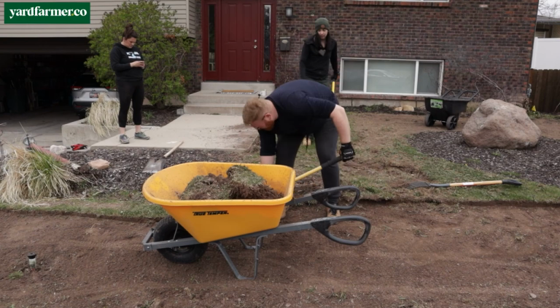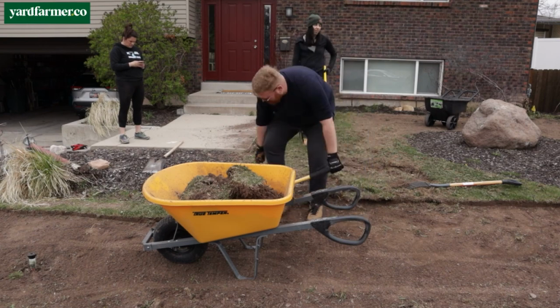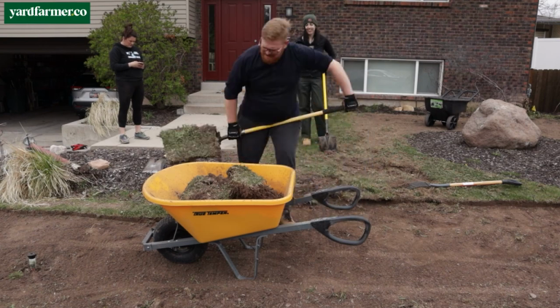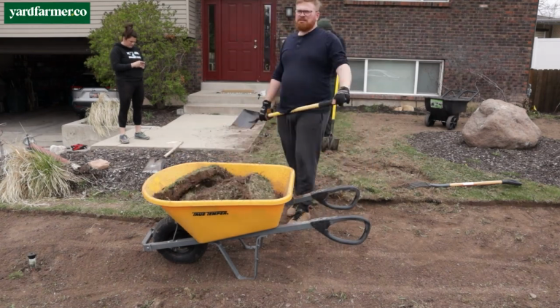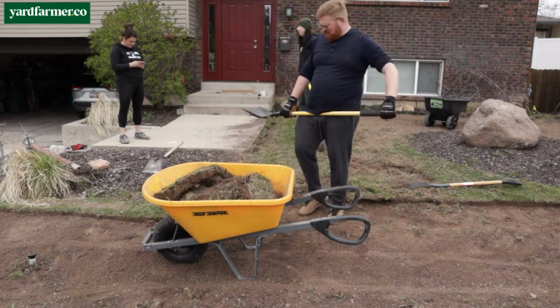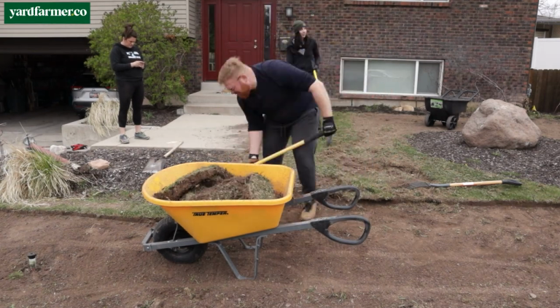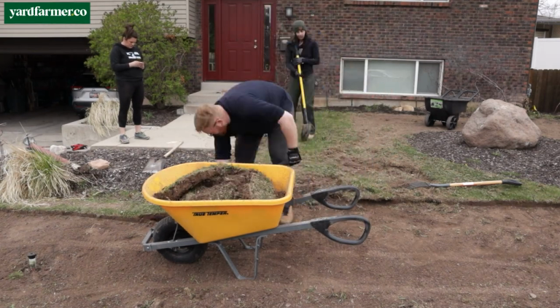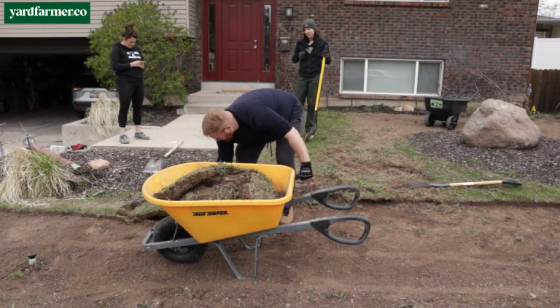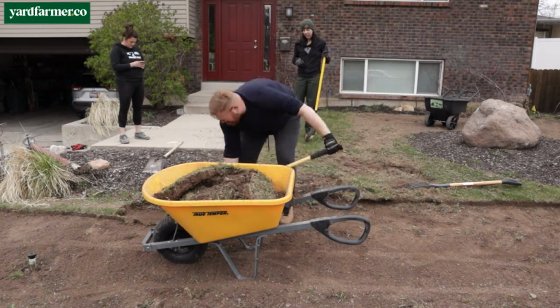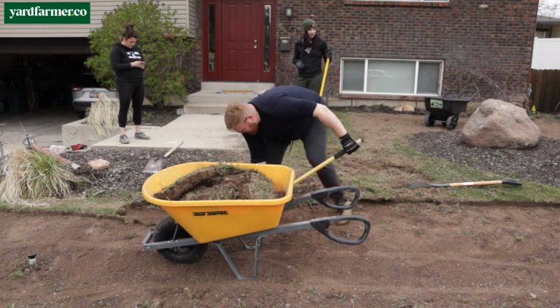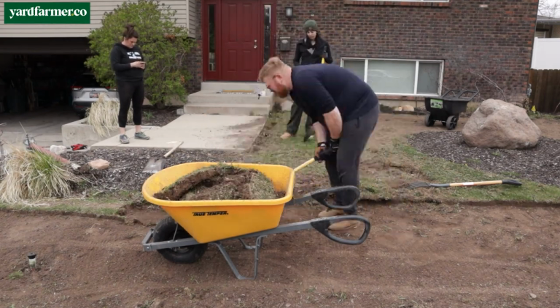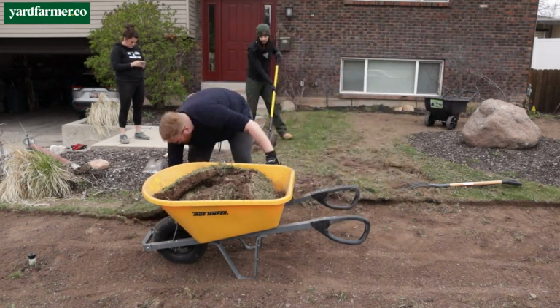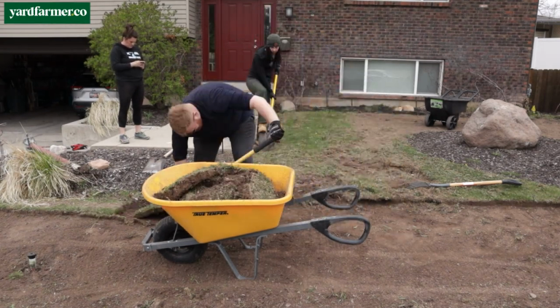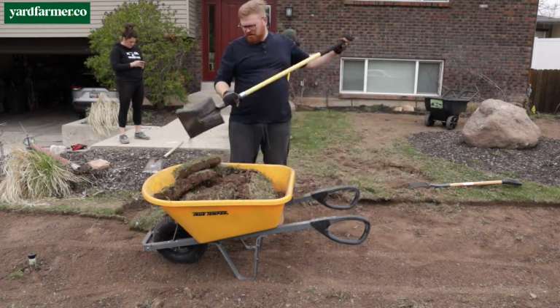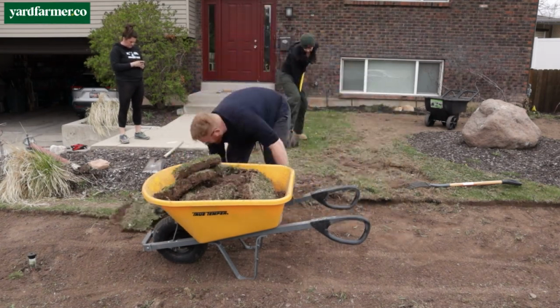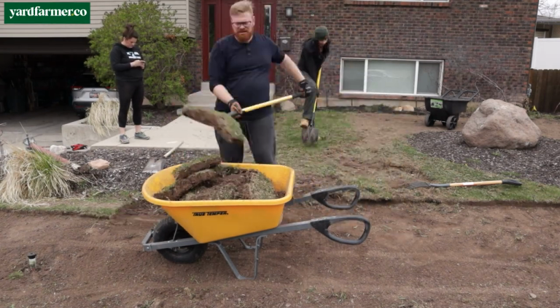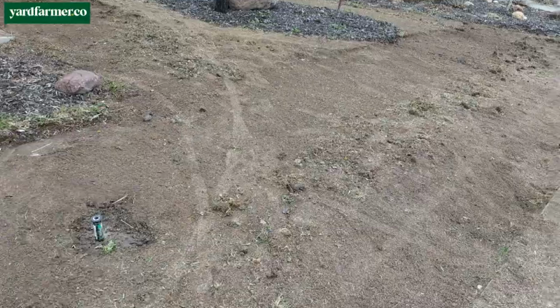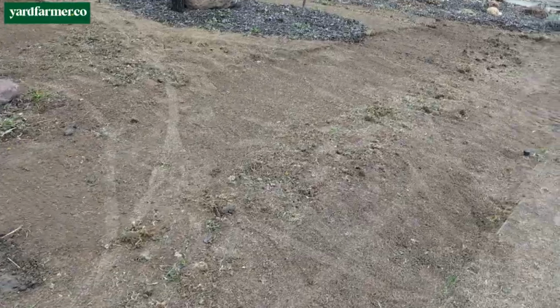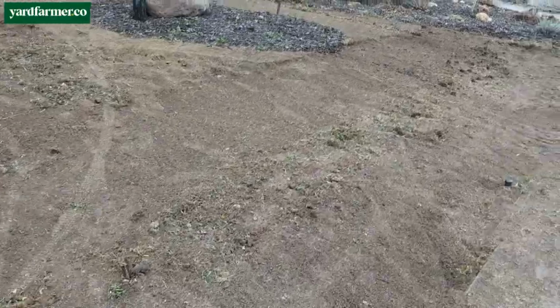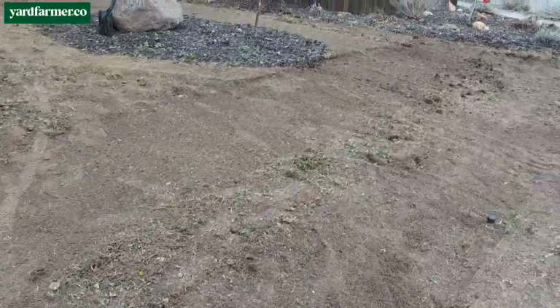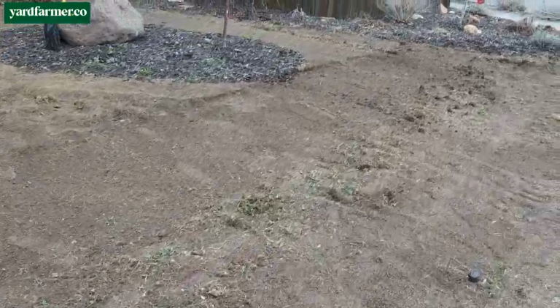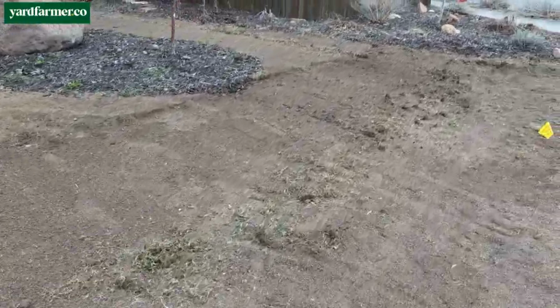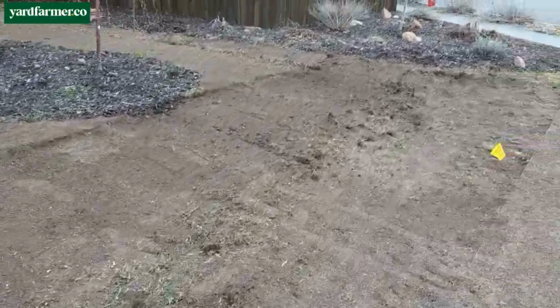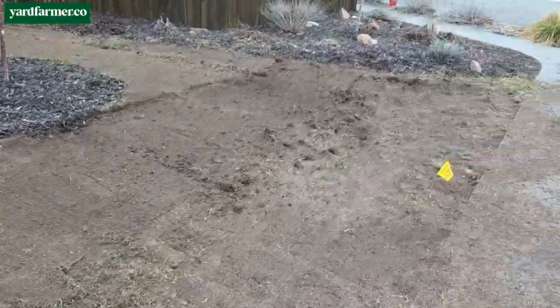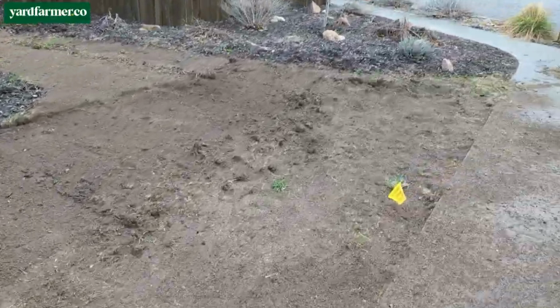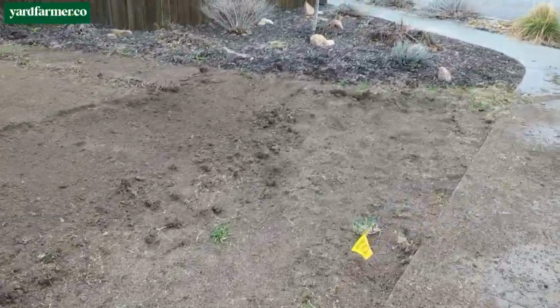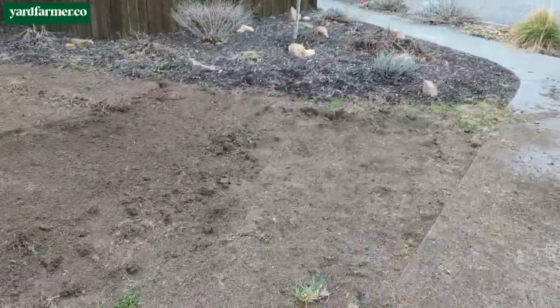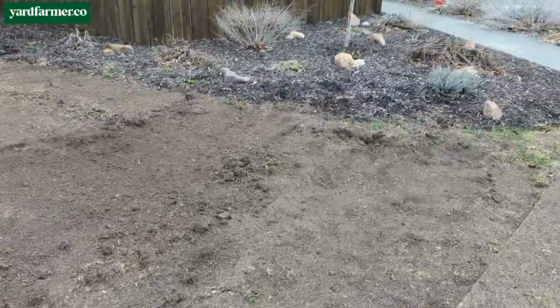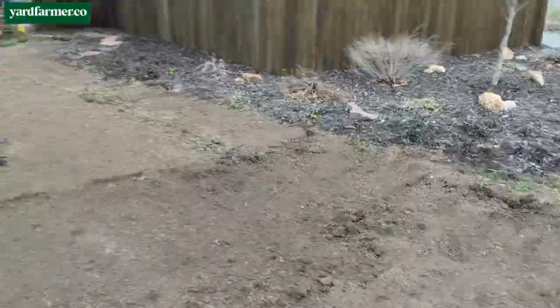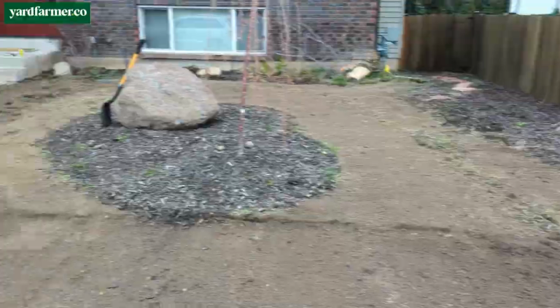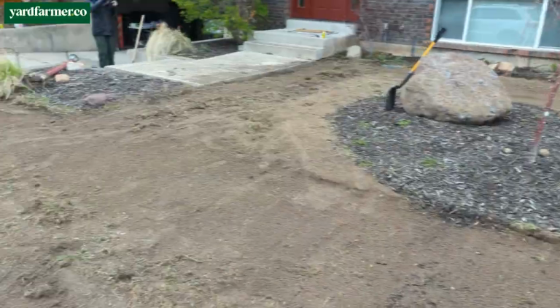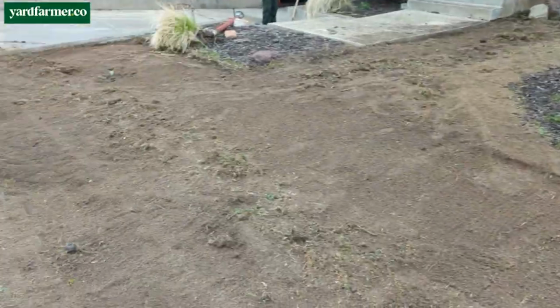If you're doing it with one or two people, I would definitely block out an entire weekend, especially if your yard is bigger than this one.